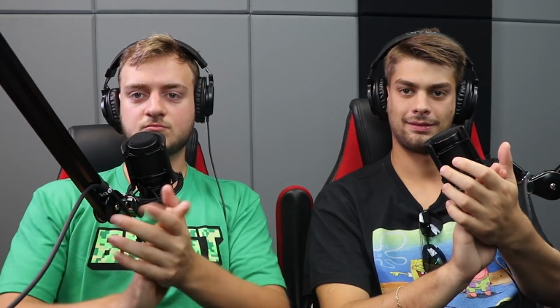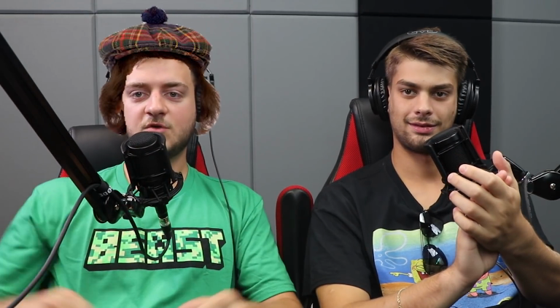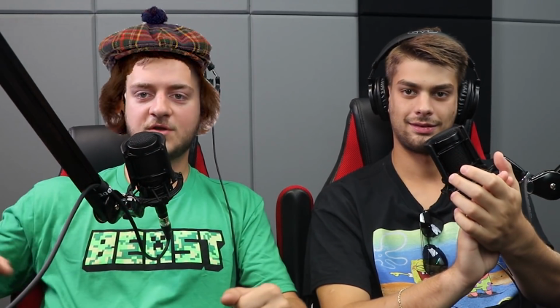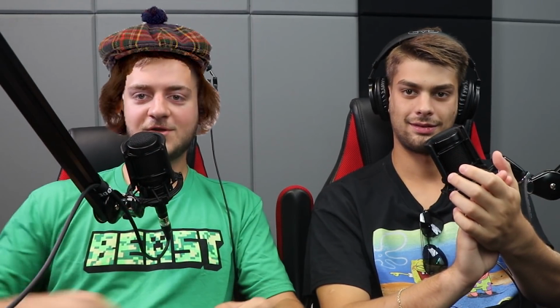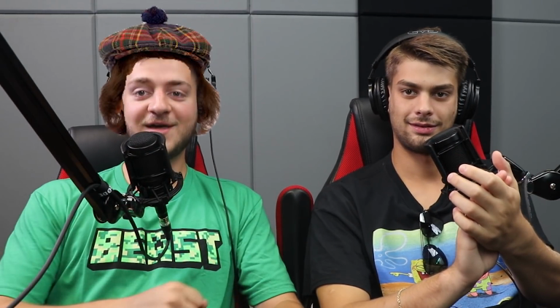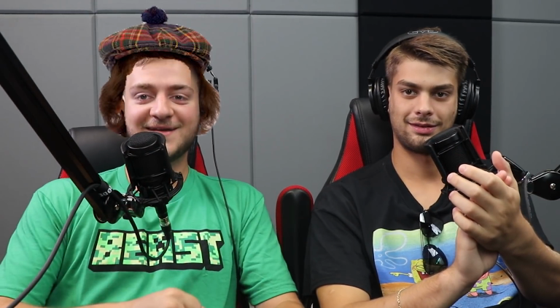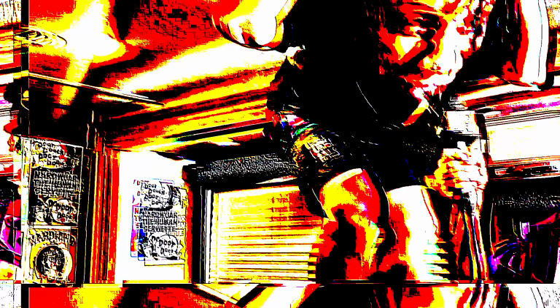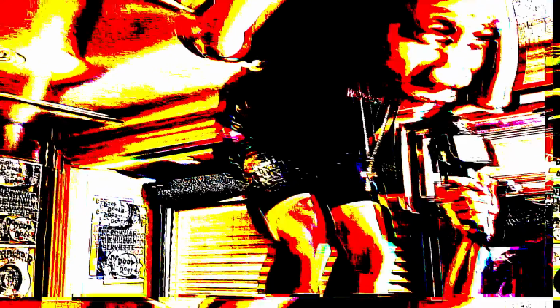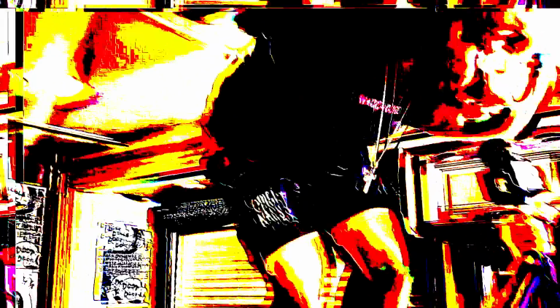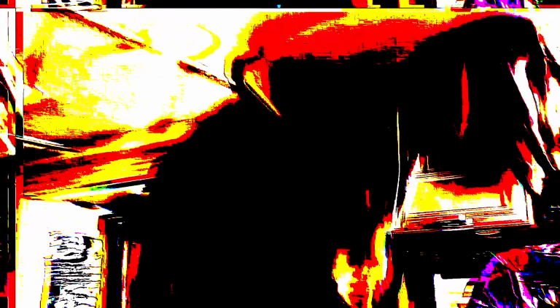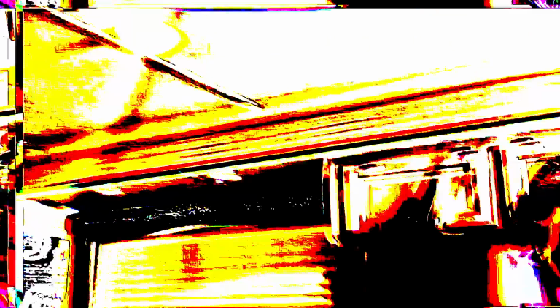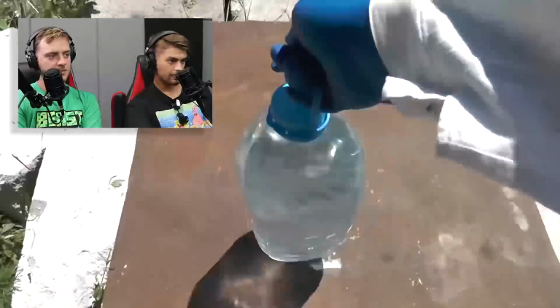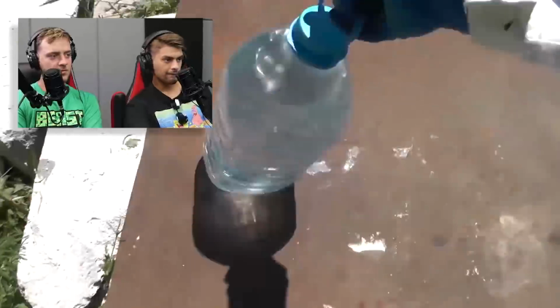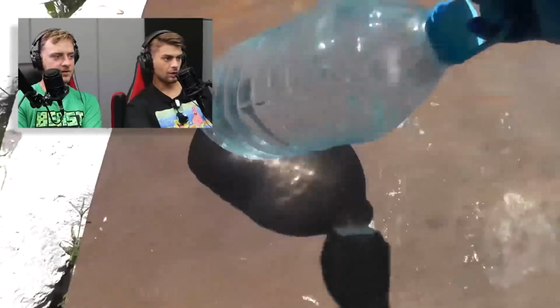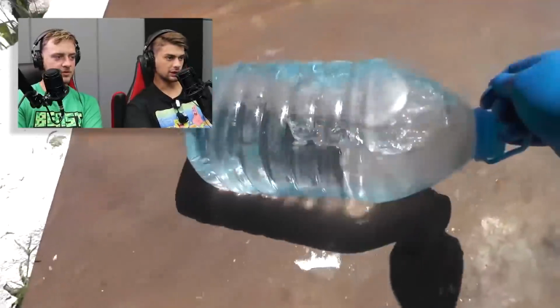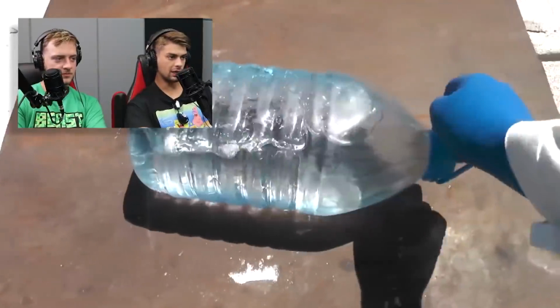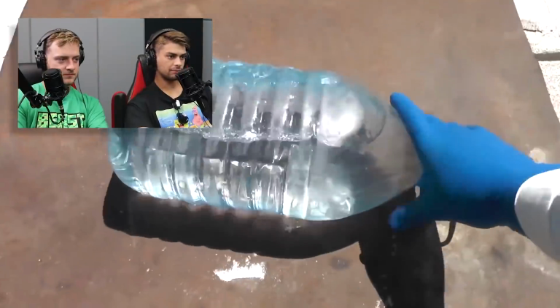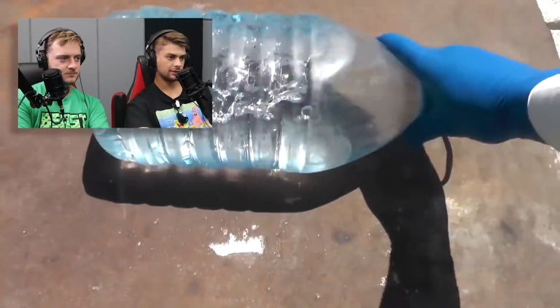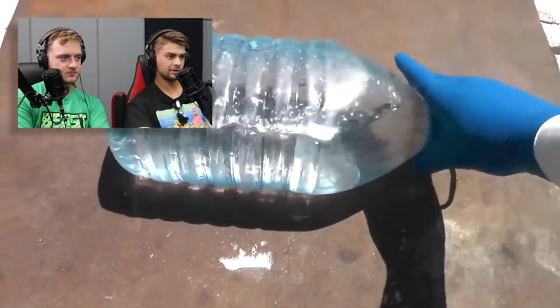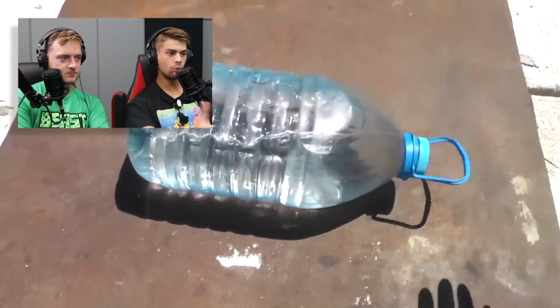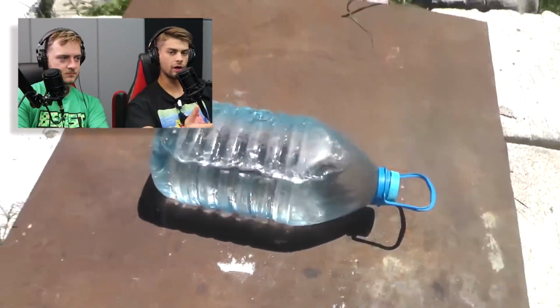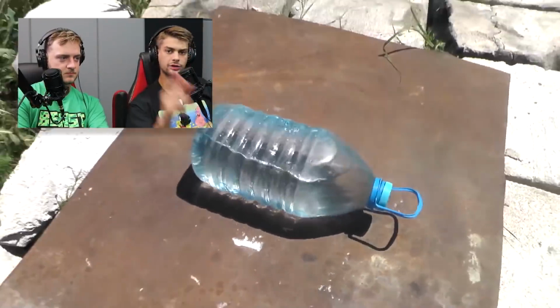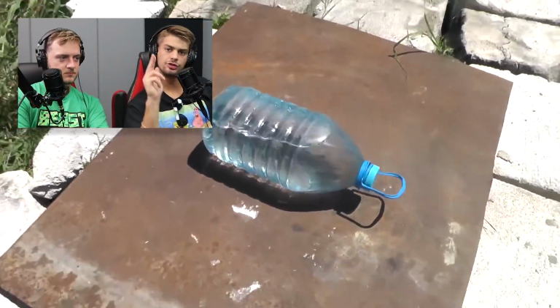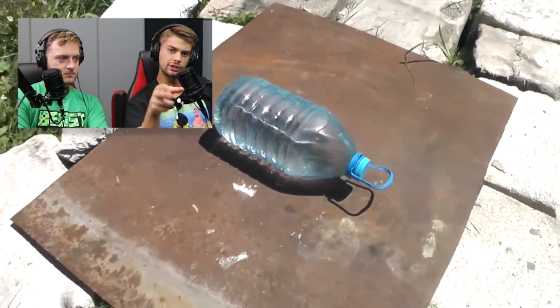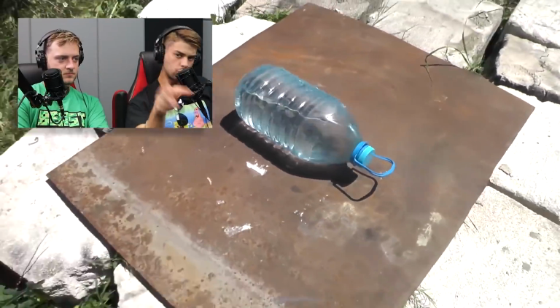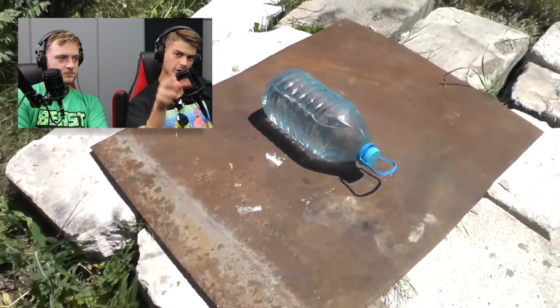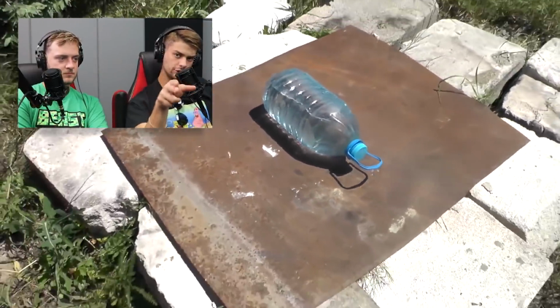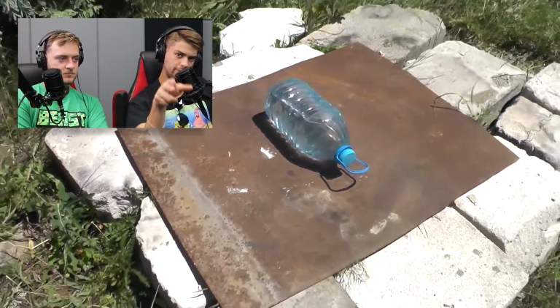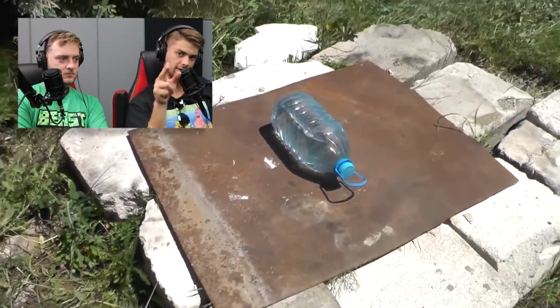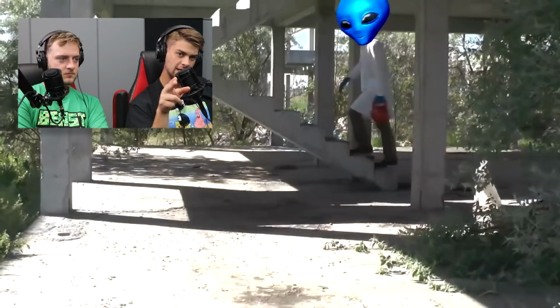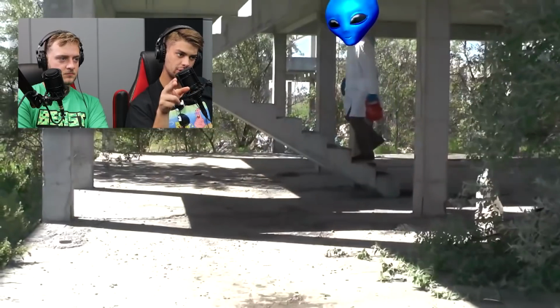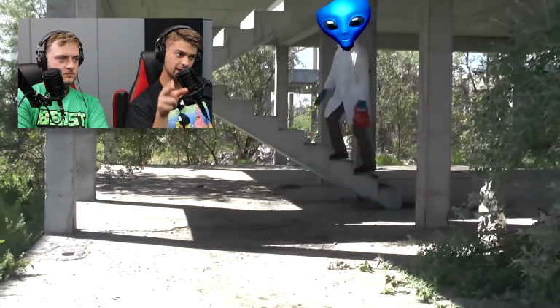Dude, dude, dude. Water, dude. Holy crap. It's water. Drink your water or you'll be dehydrated.